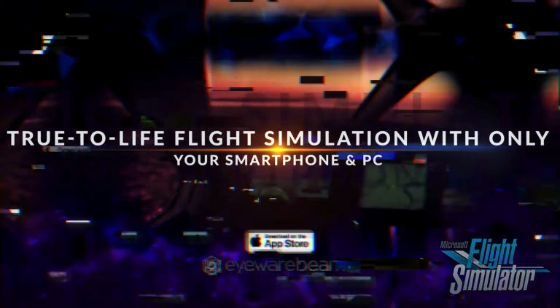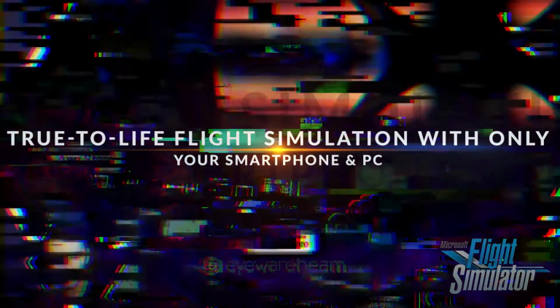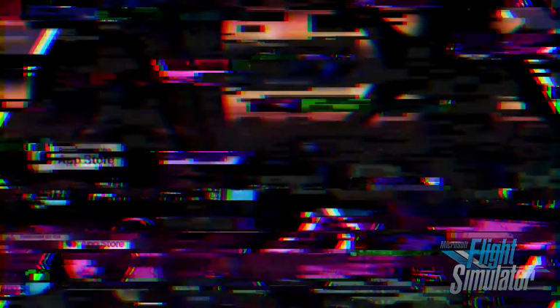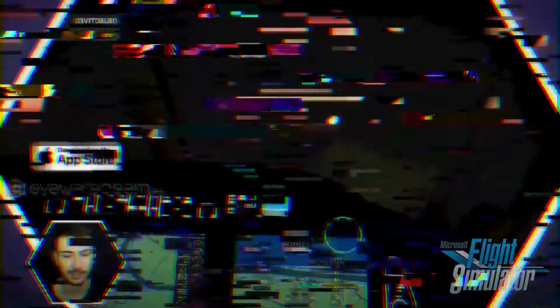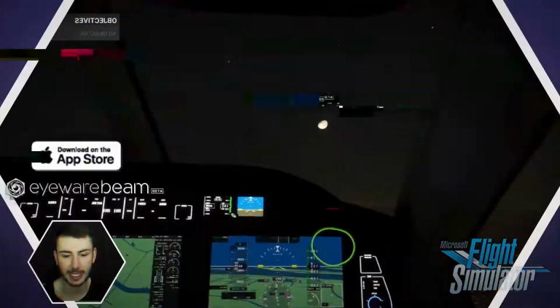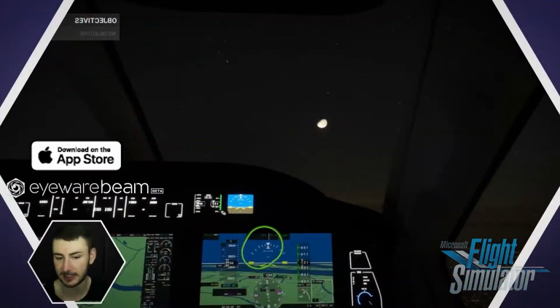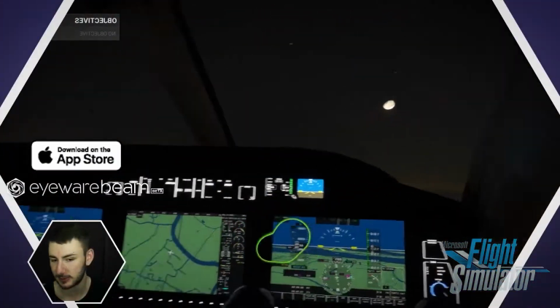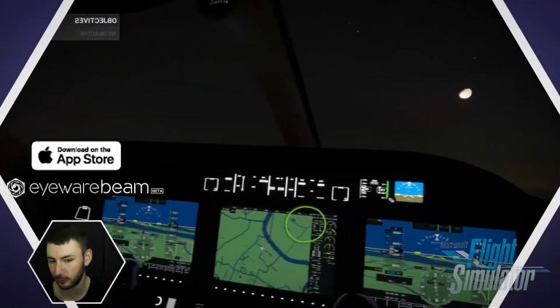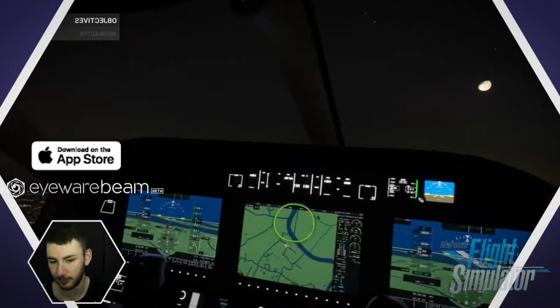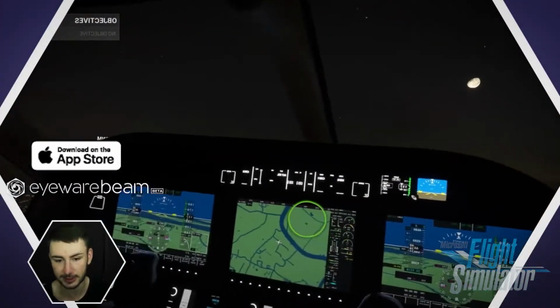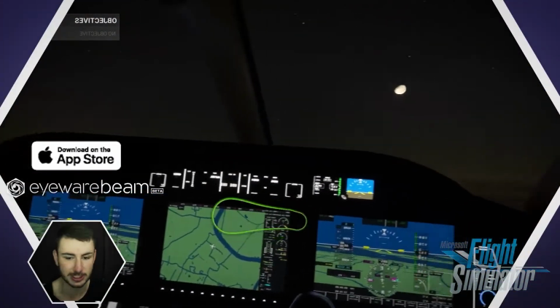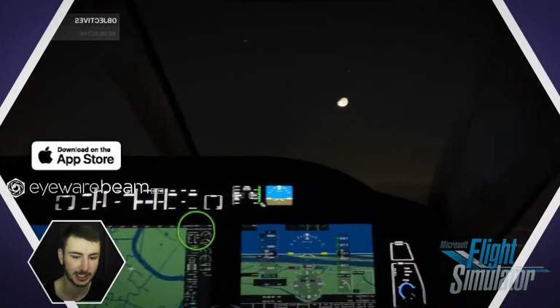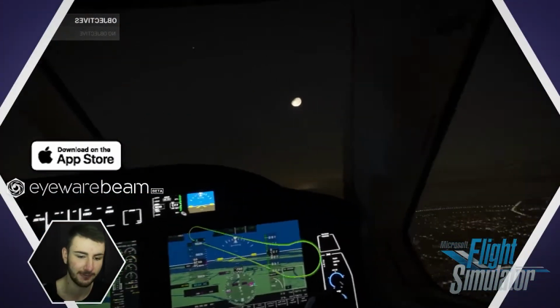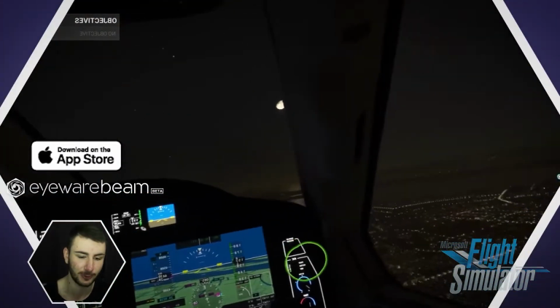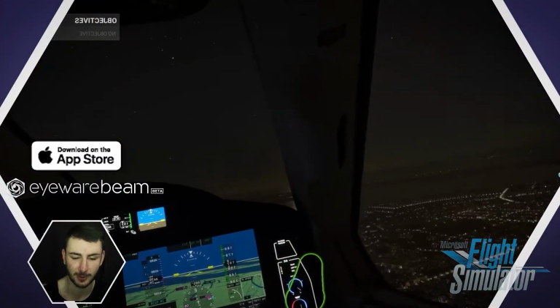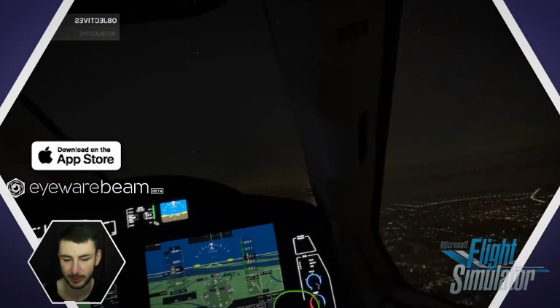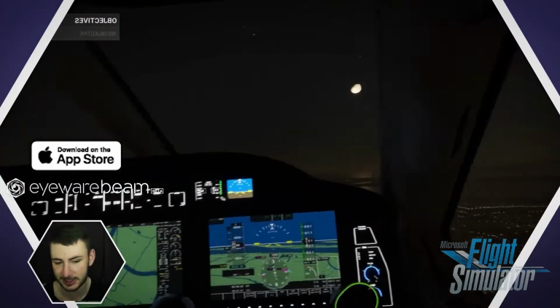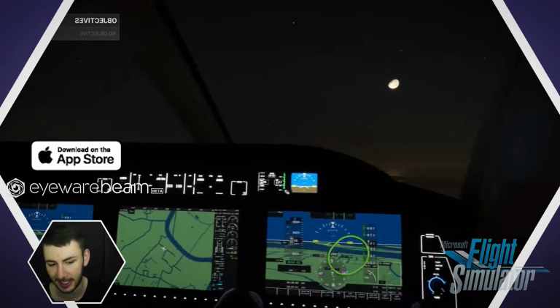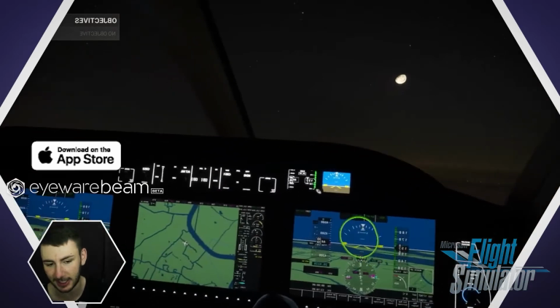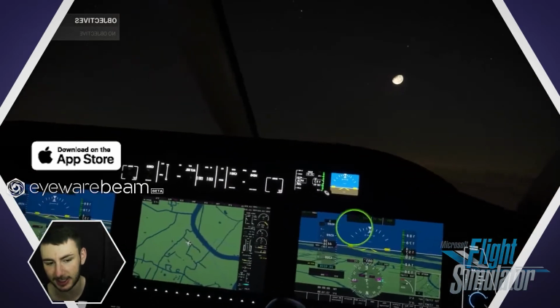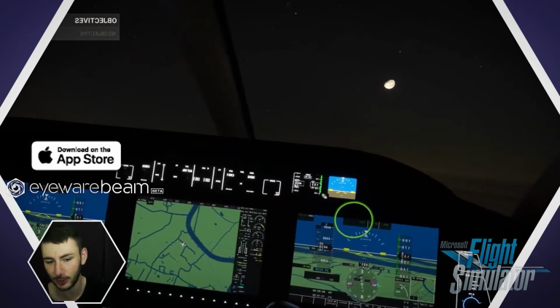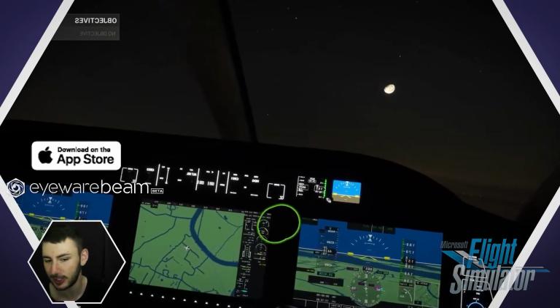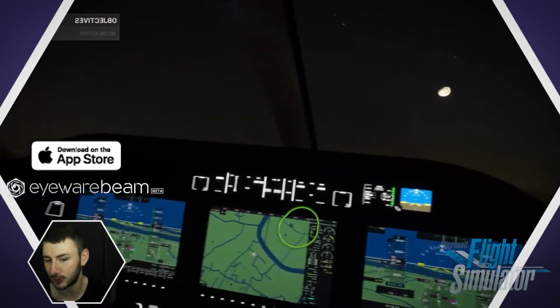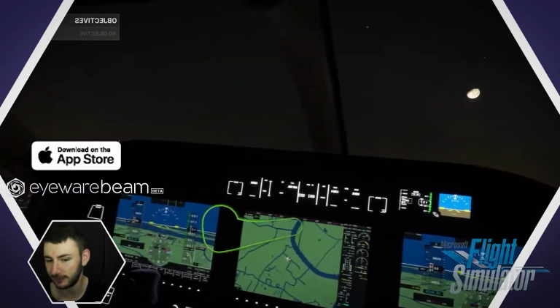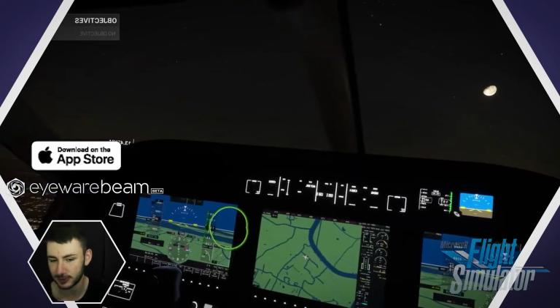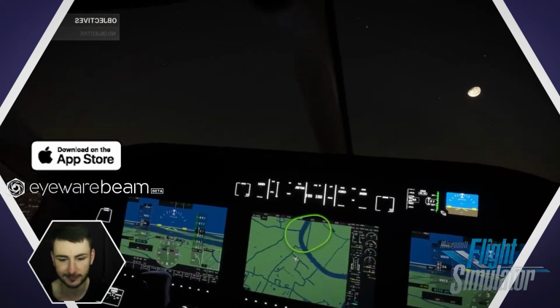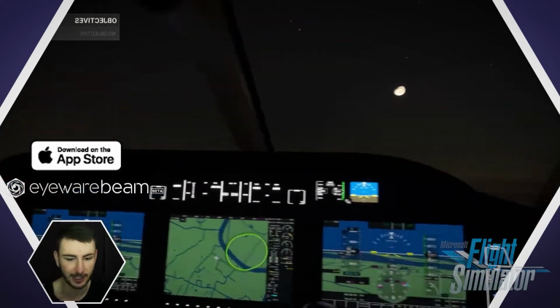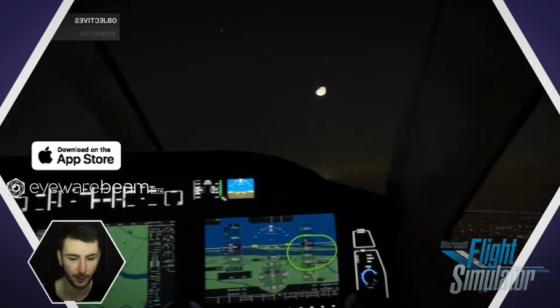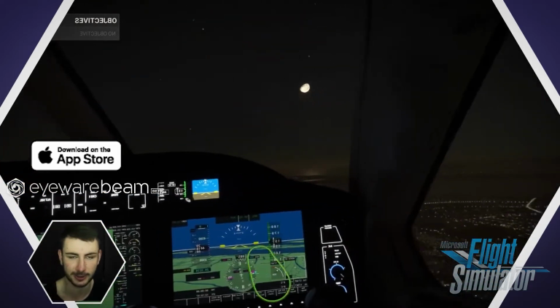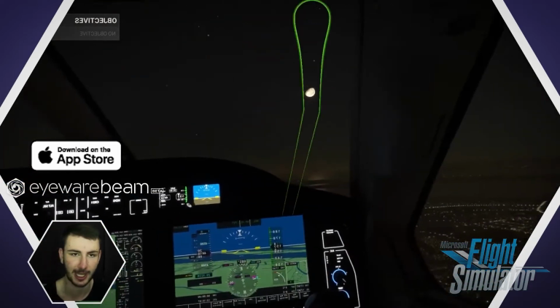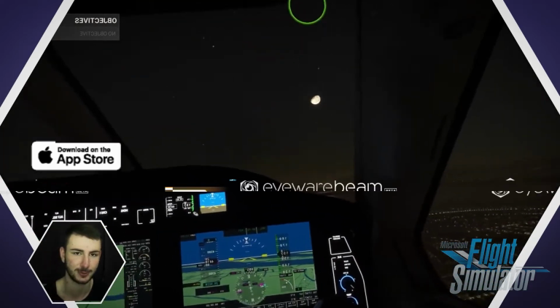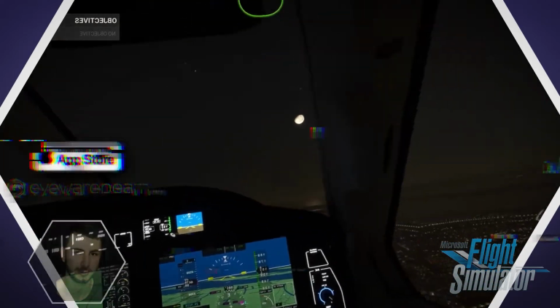You don't need any extra equipment — just an iPhone, a PC, and nothing more. Try it for yourself now on the App Store.